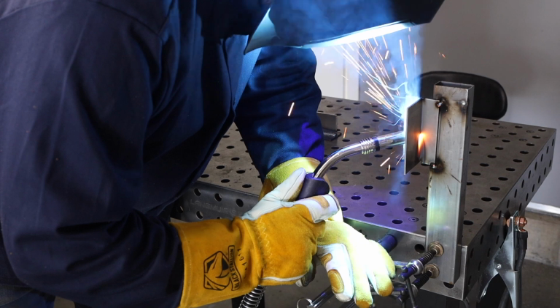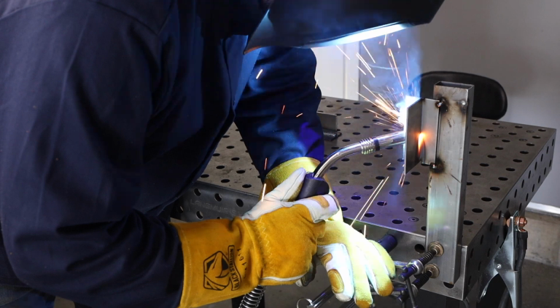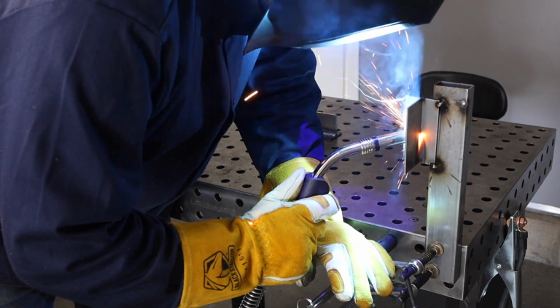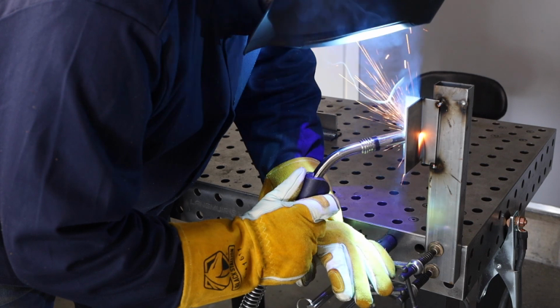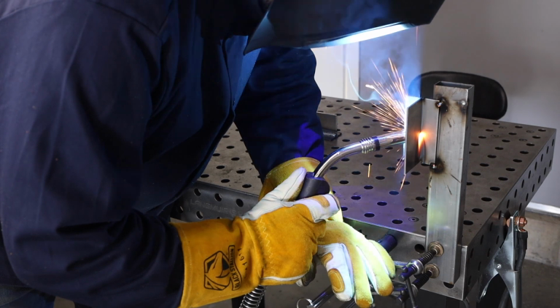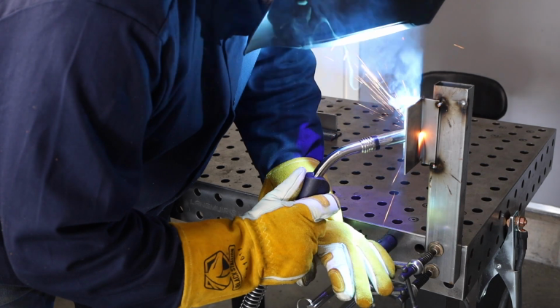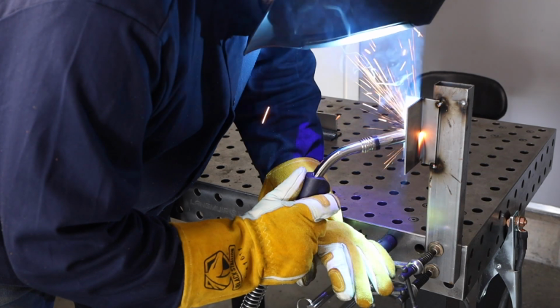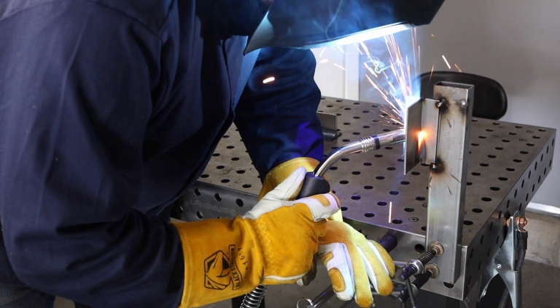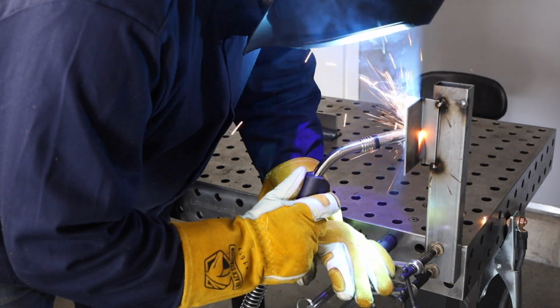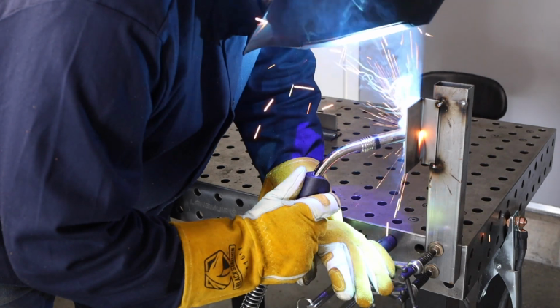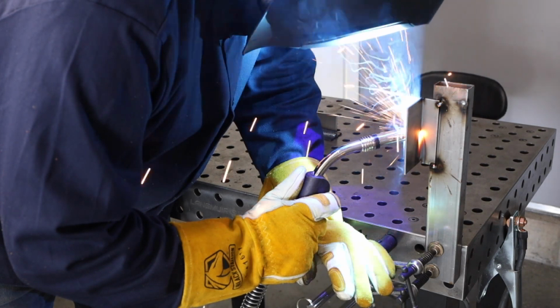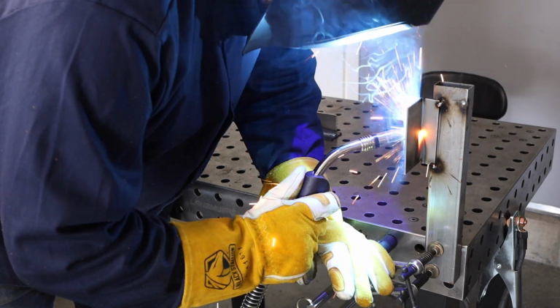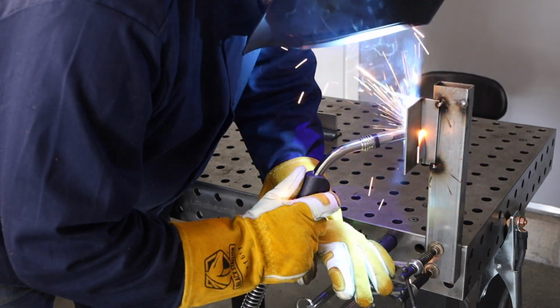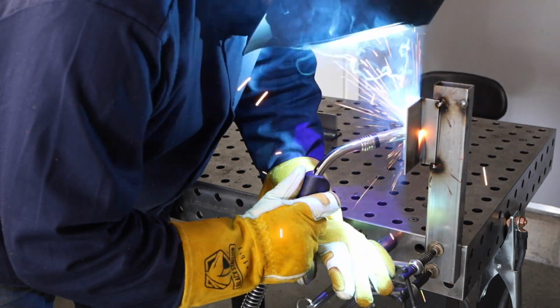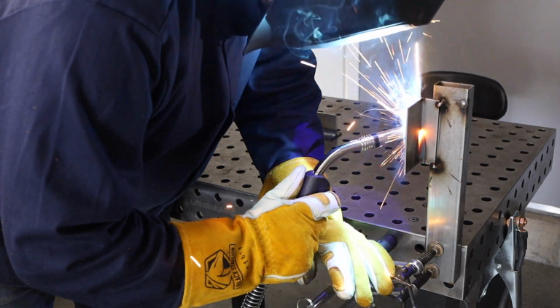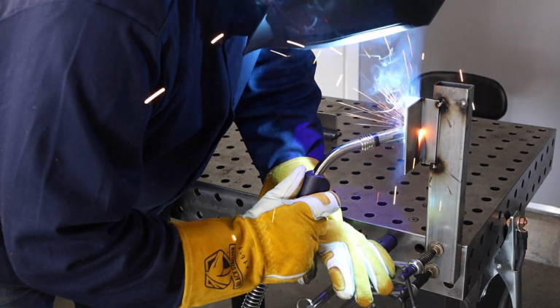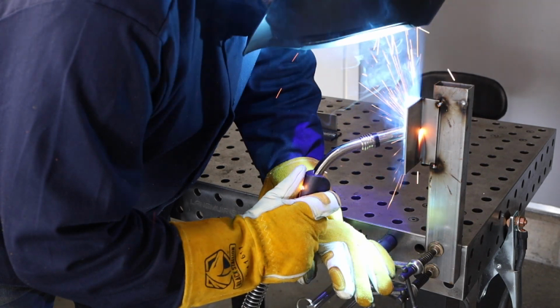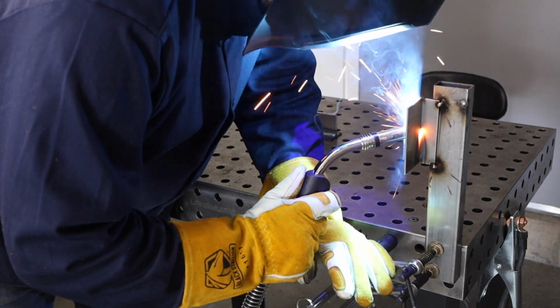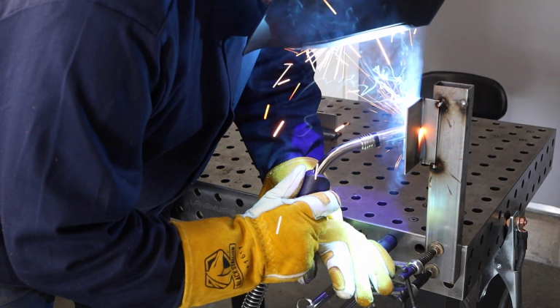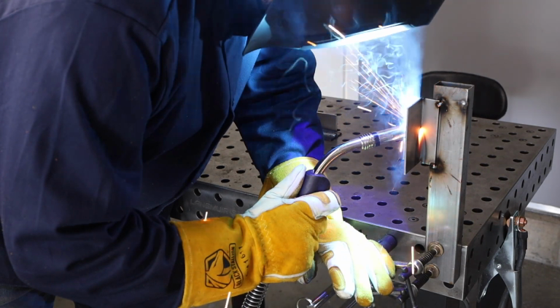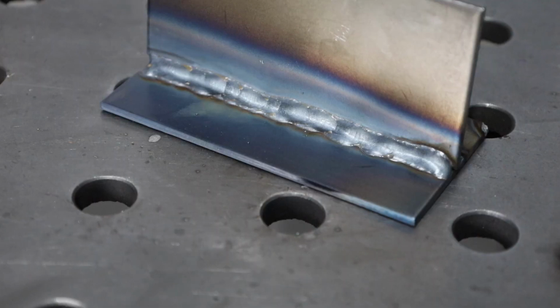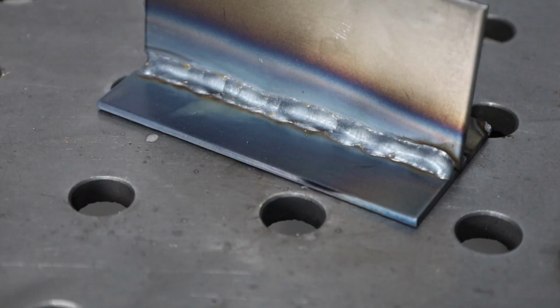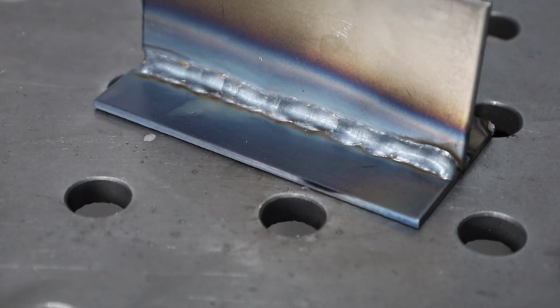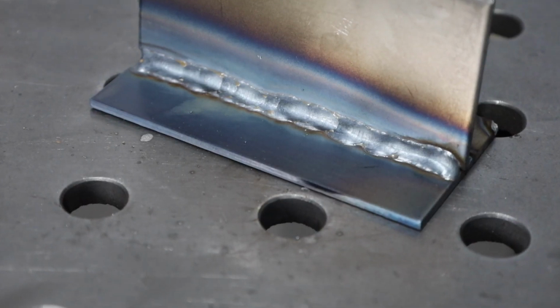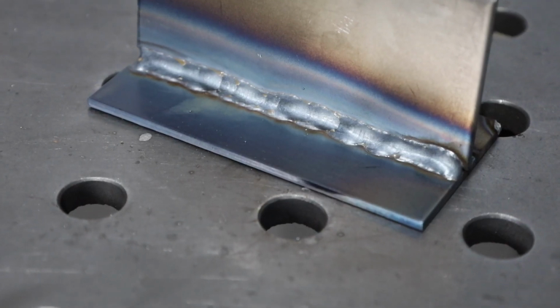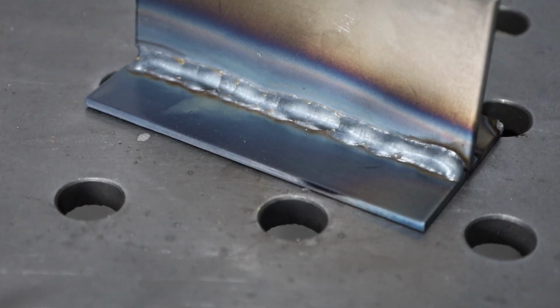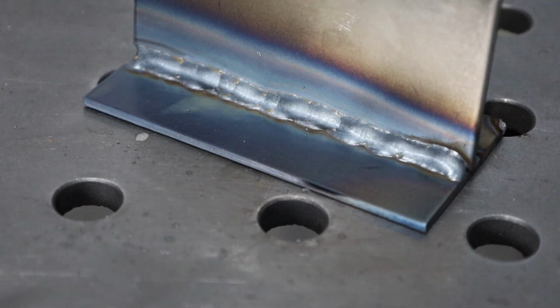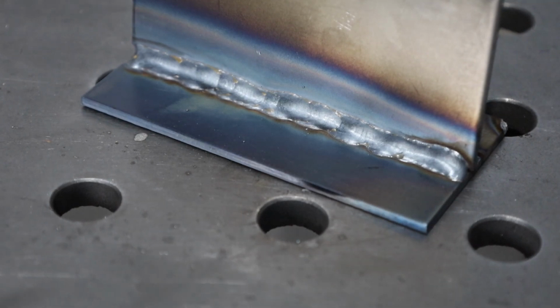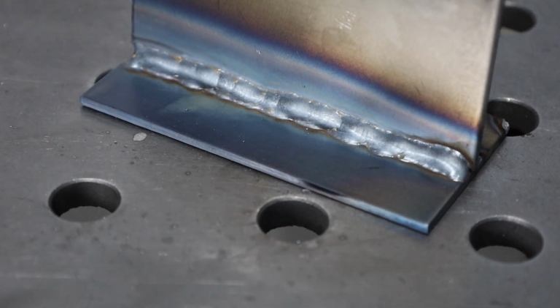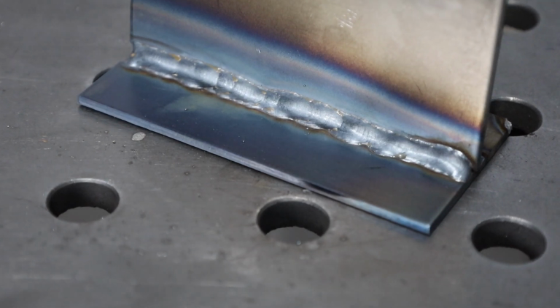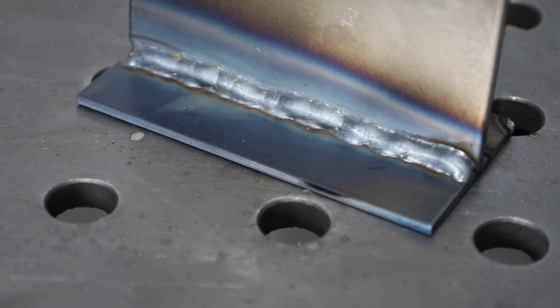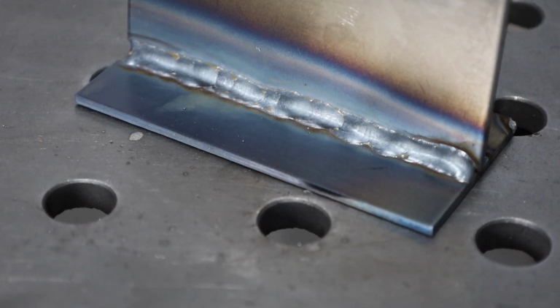When you're MIG welding vertically it's pretty common for the weld to sag down and end up a bit lumpy. I'm going to show you how to fix that.